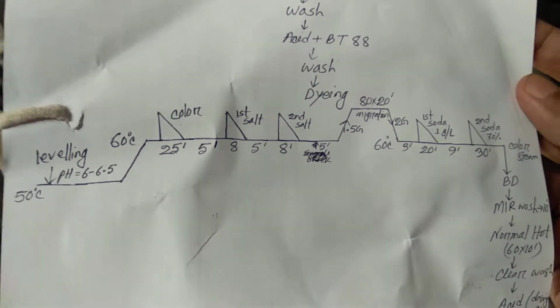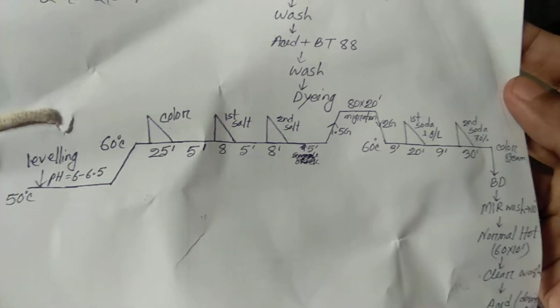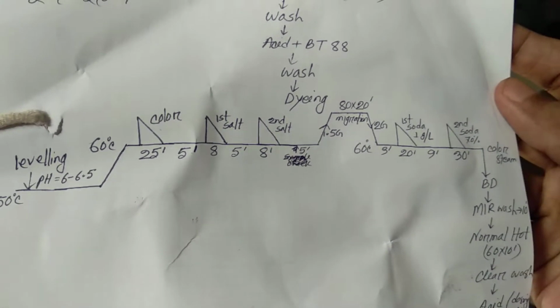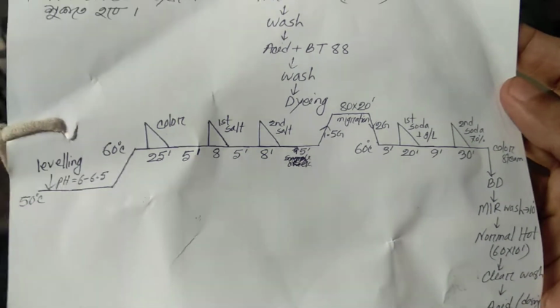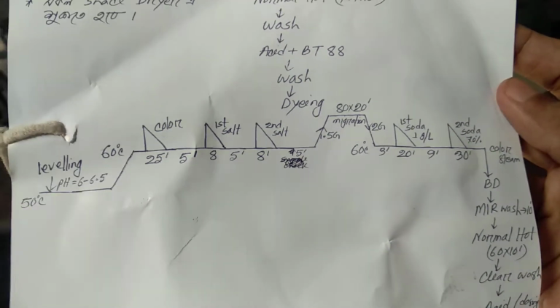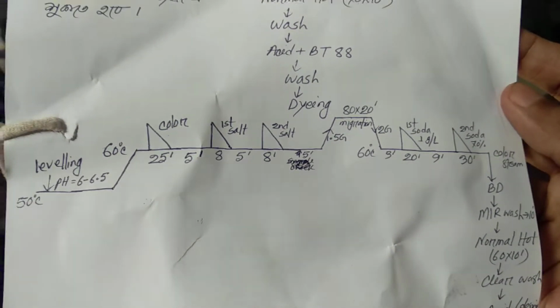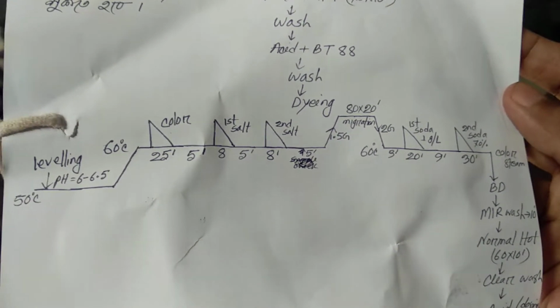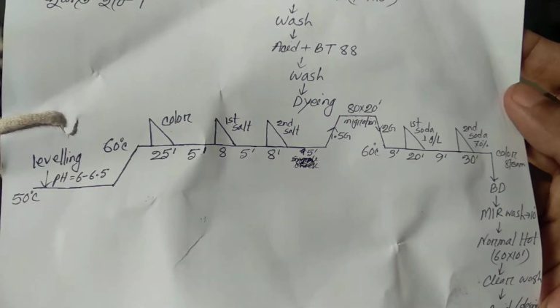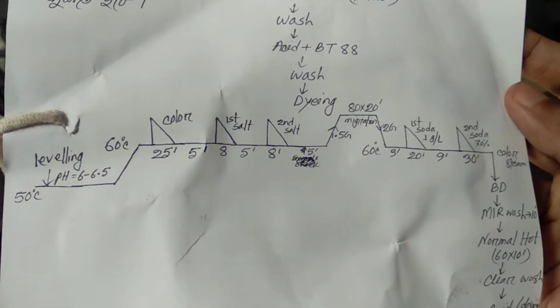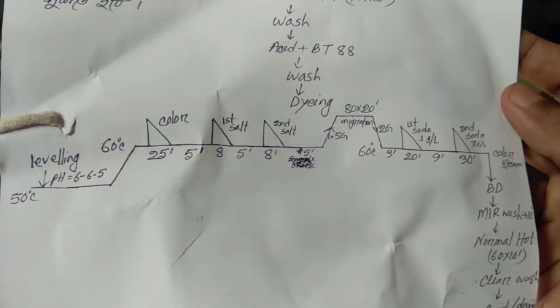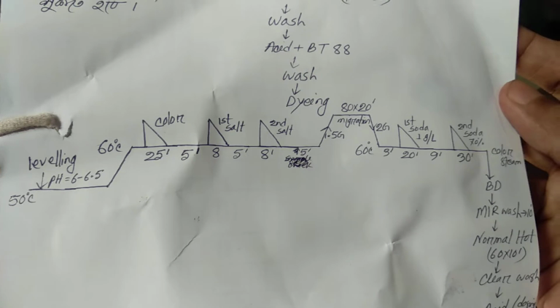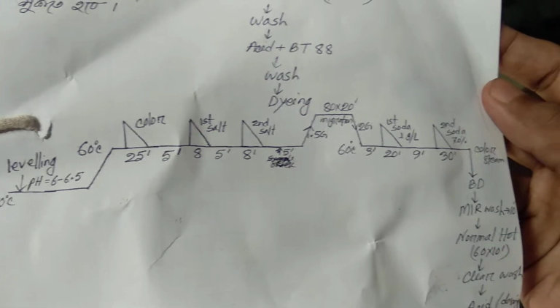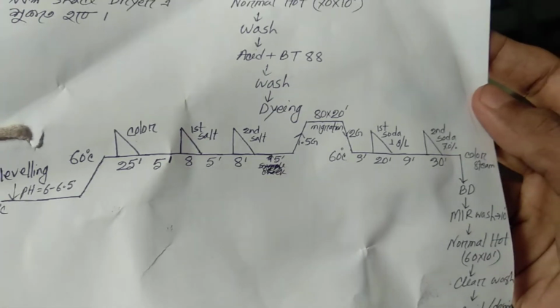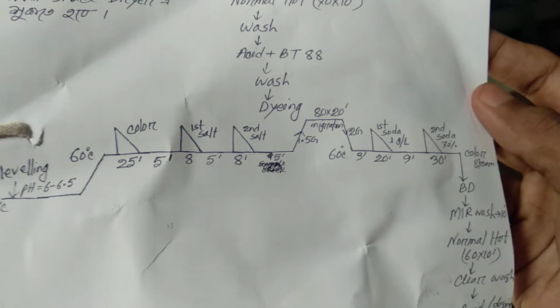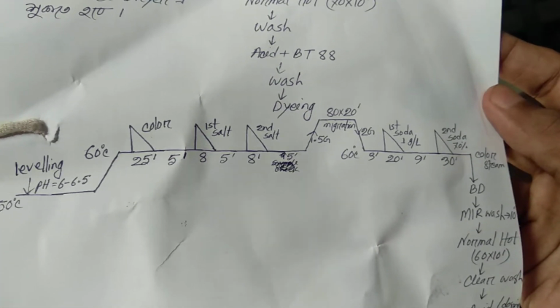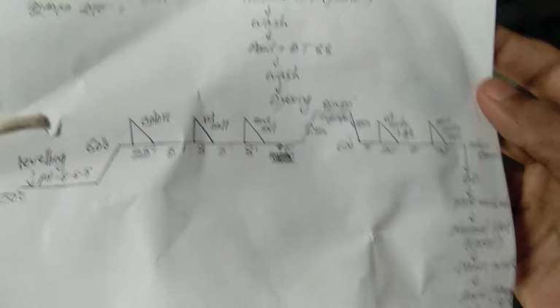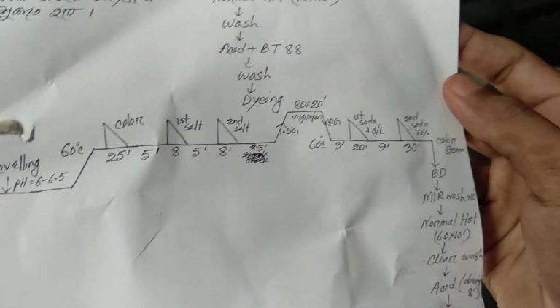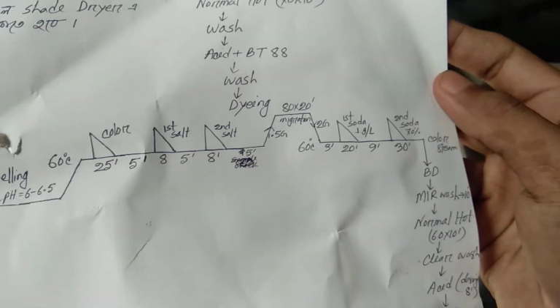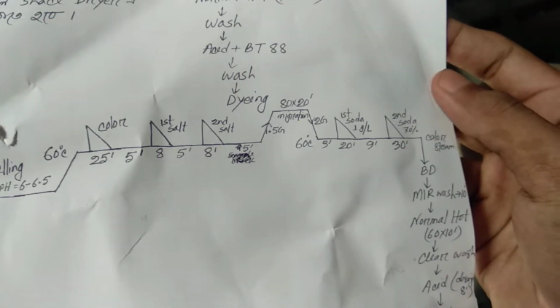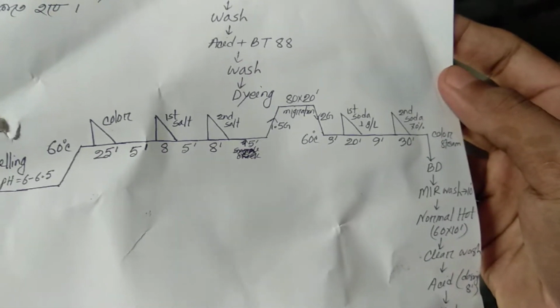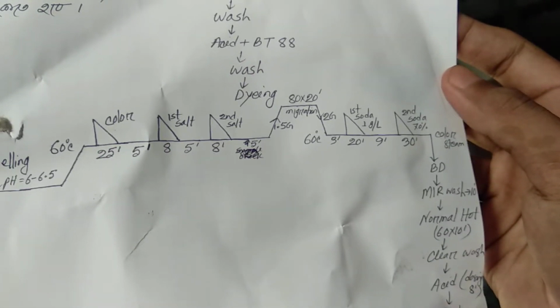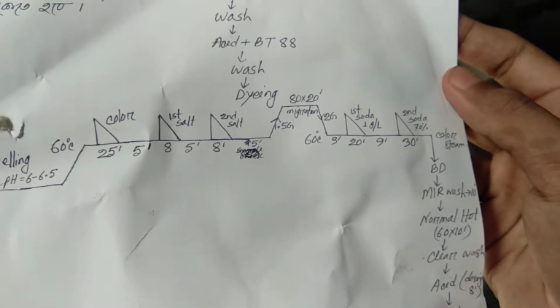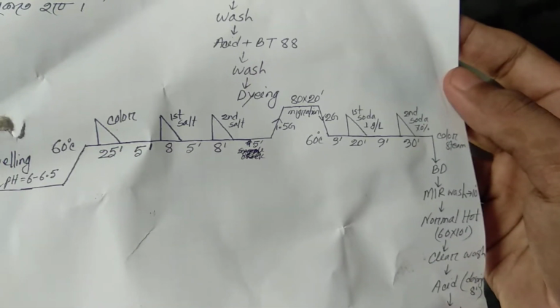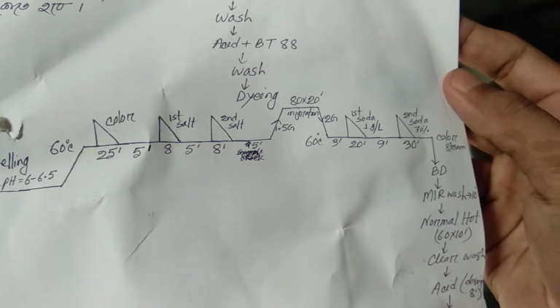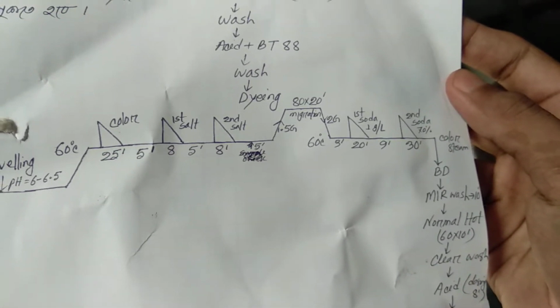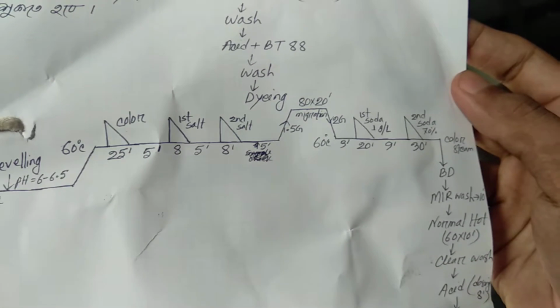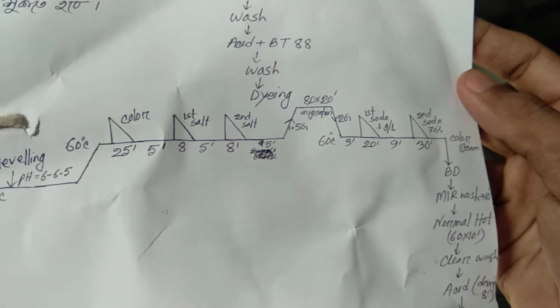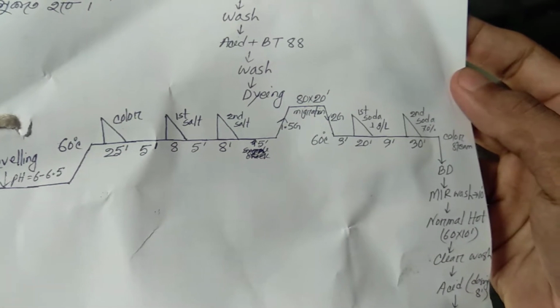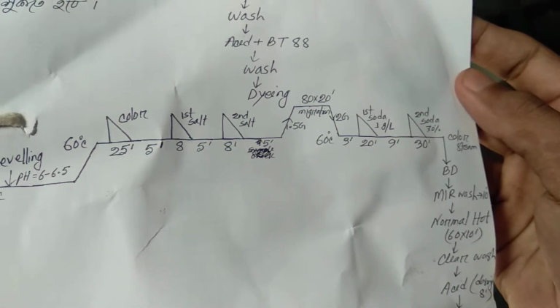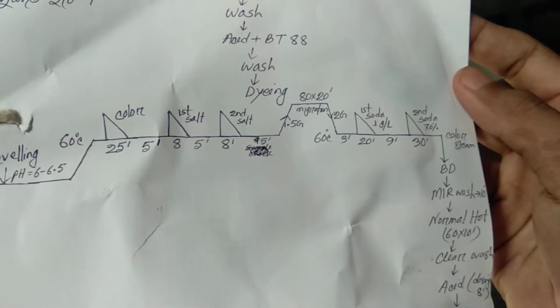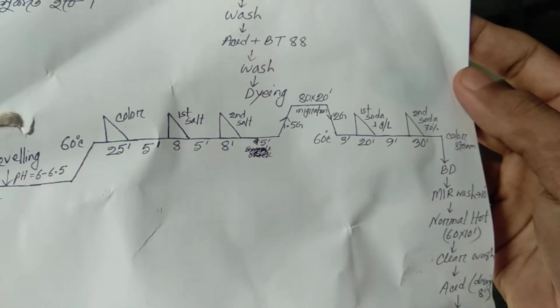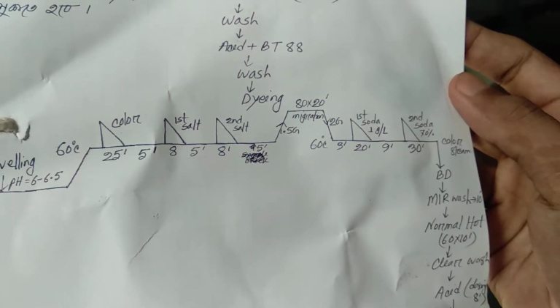The steam is full. First: sol dosing 8 minutes, run time 5 minutes. Second: sol dosing 8 minutes, run time 5 minutes.